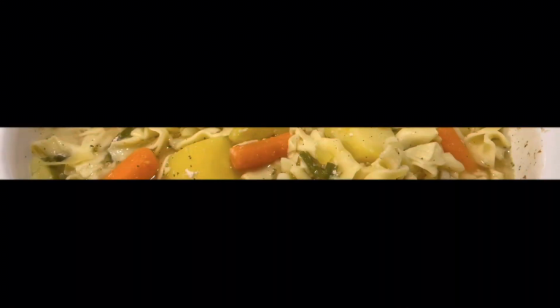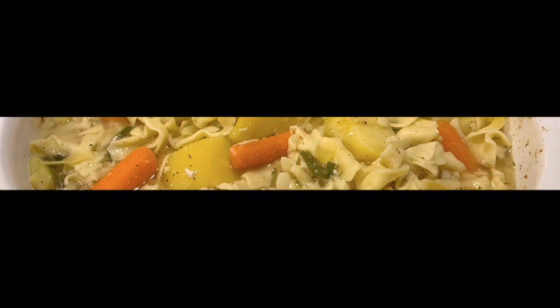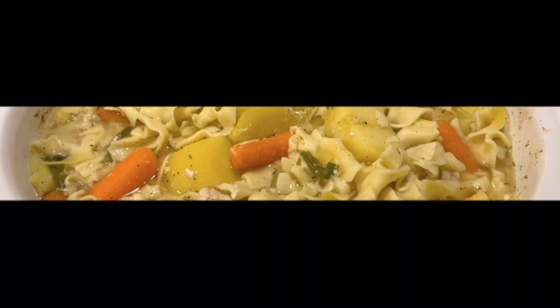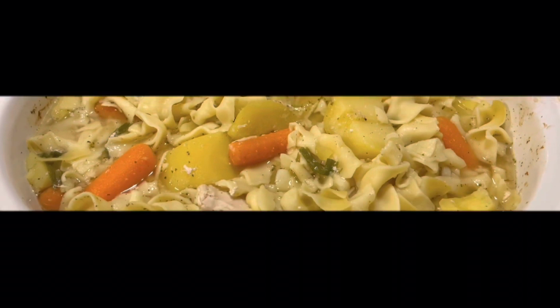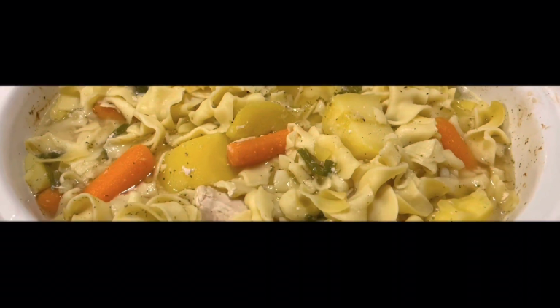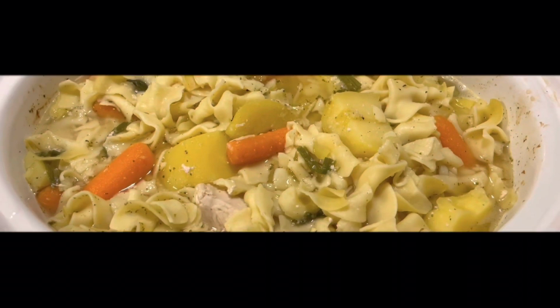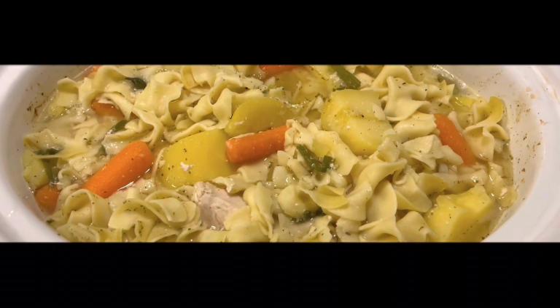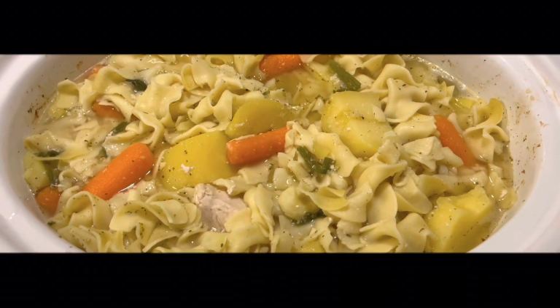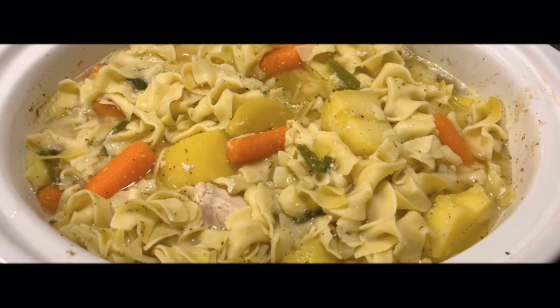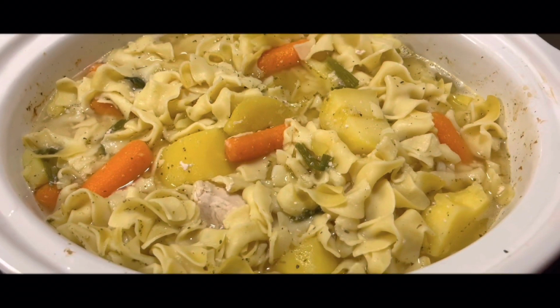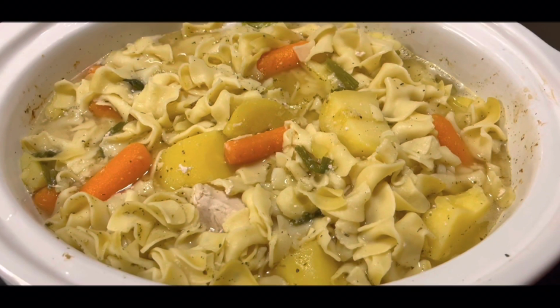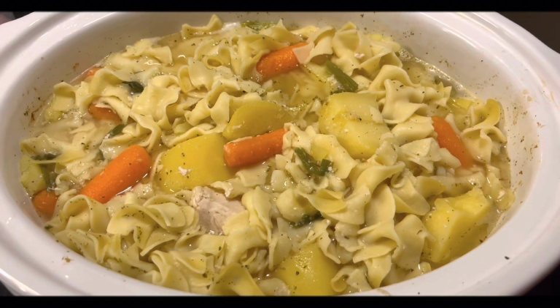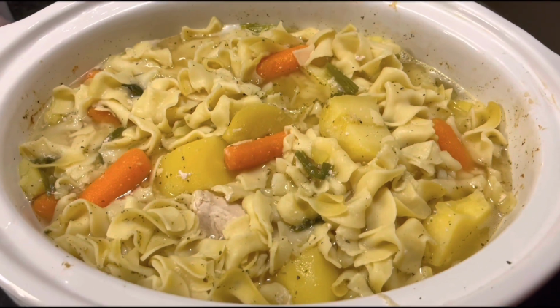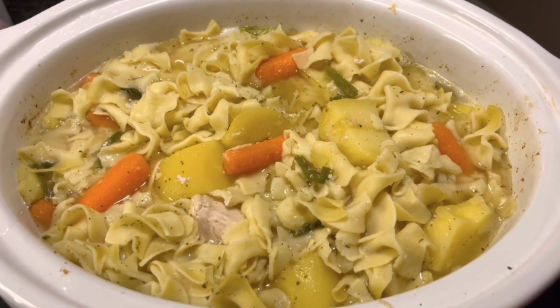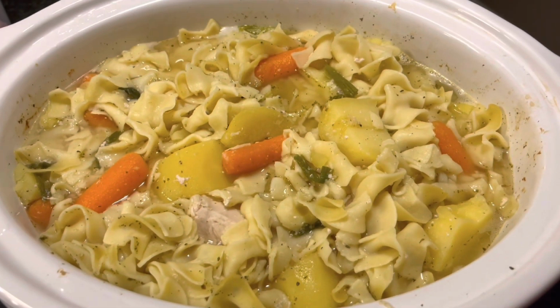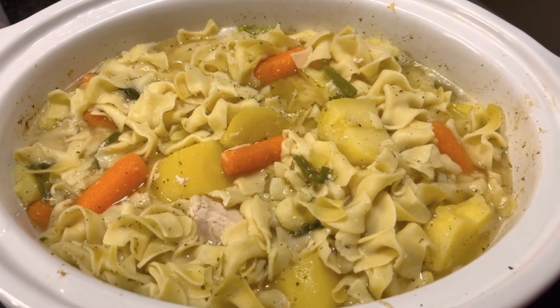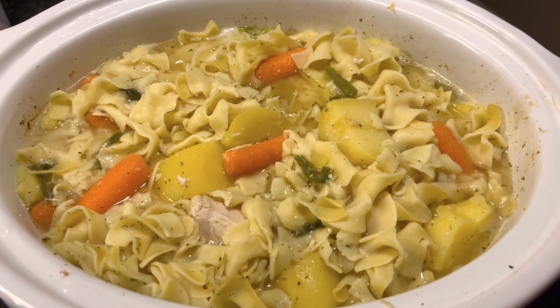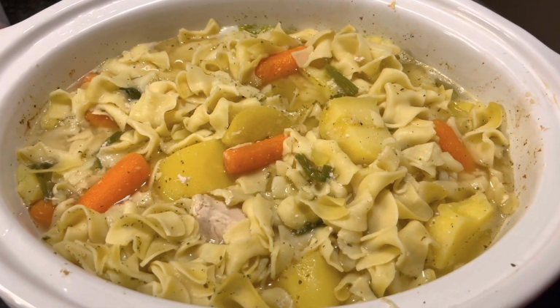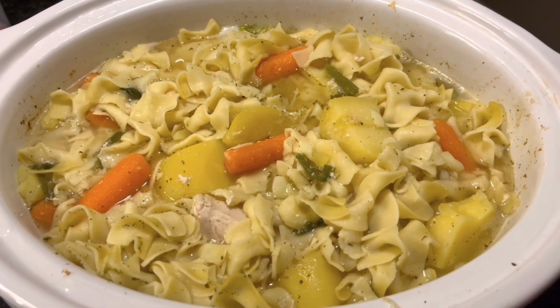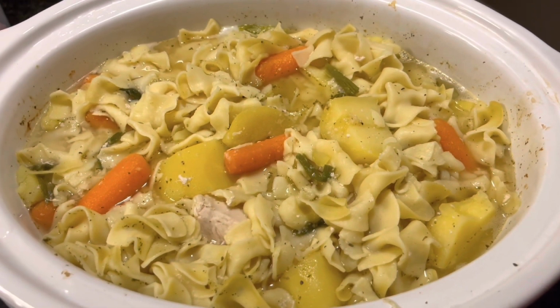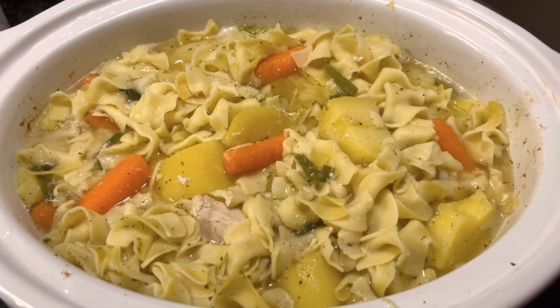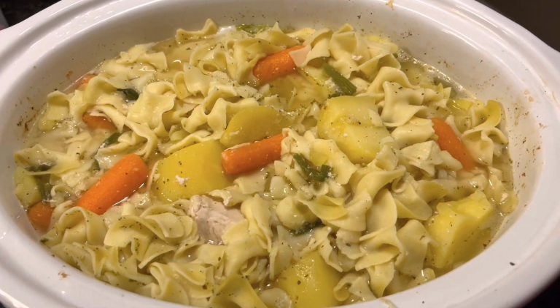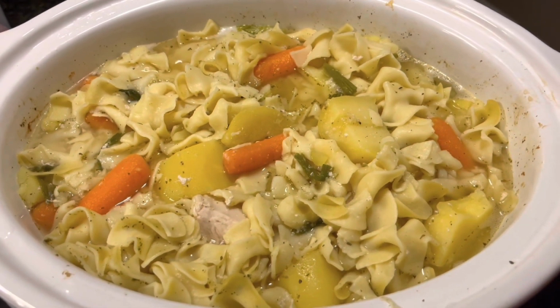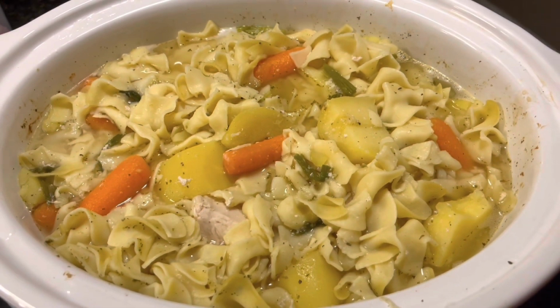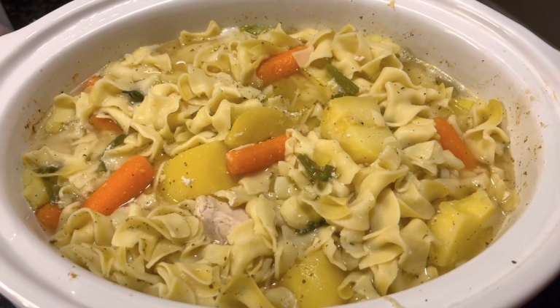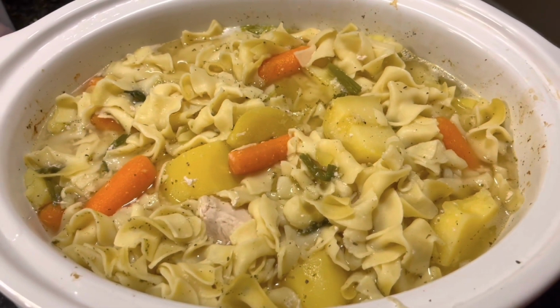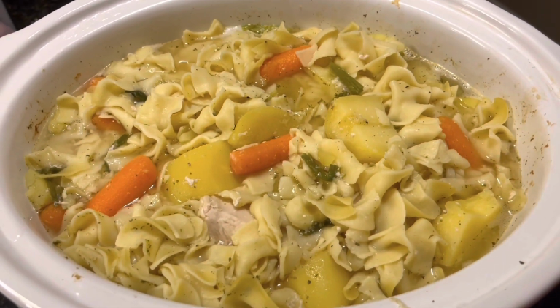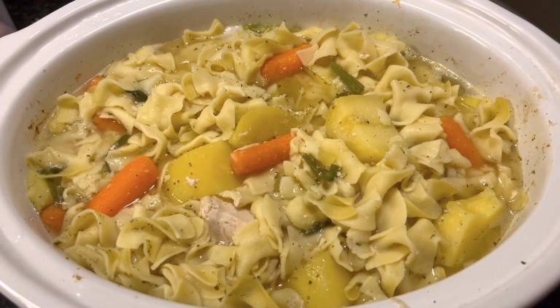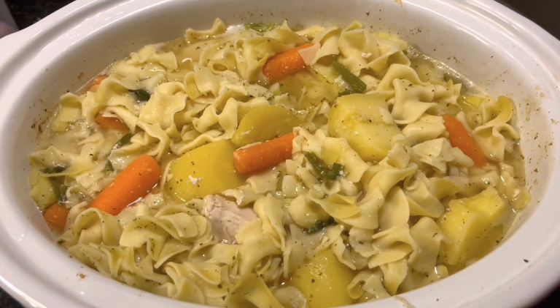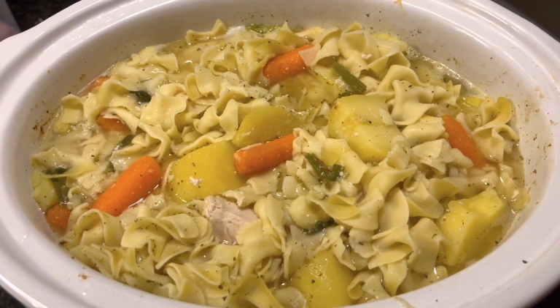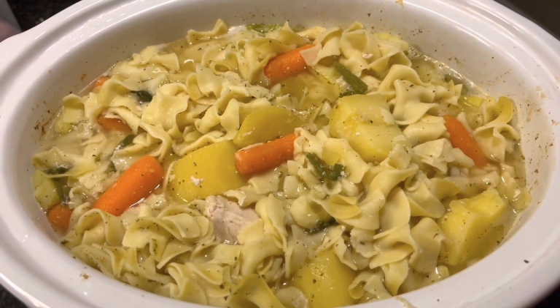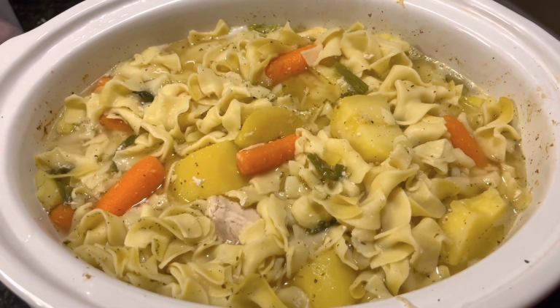Welcome back. Our soup's ready. I'm going to get a bowl of it plated up for a taste test.